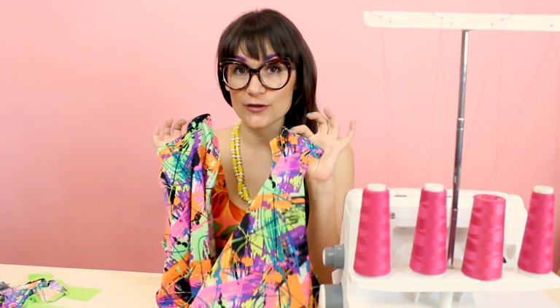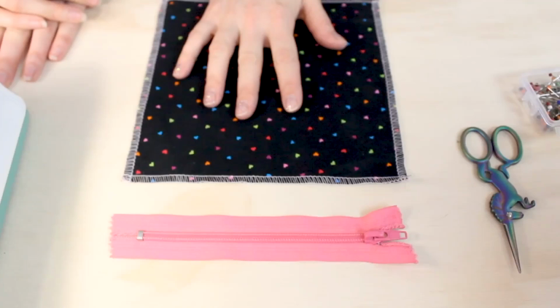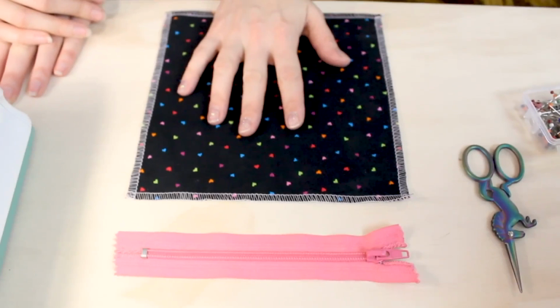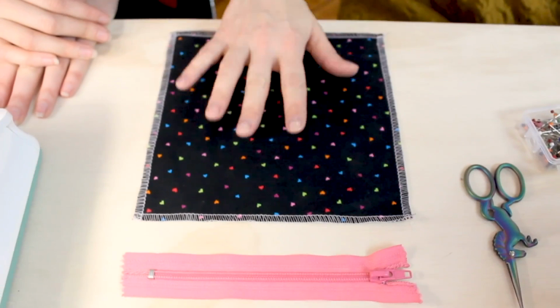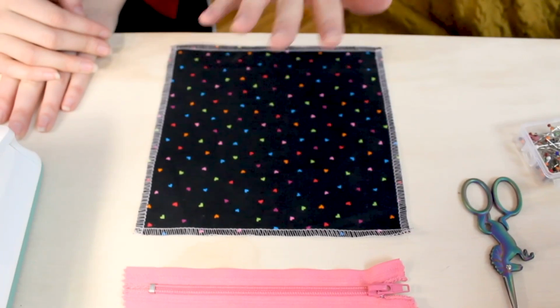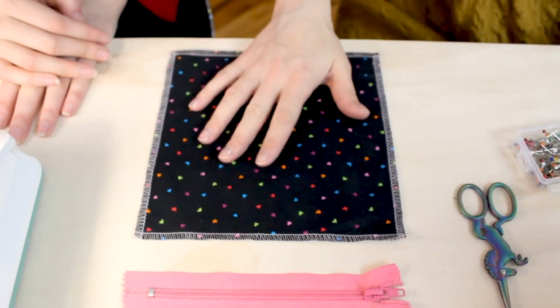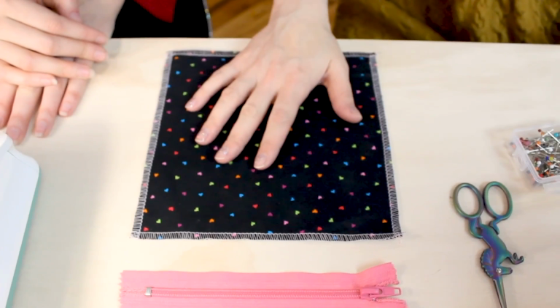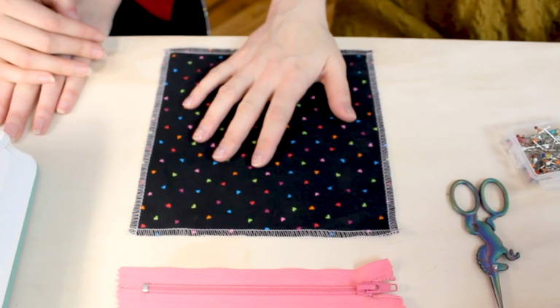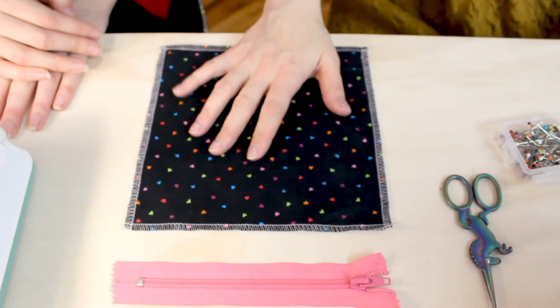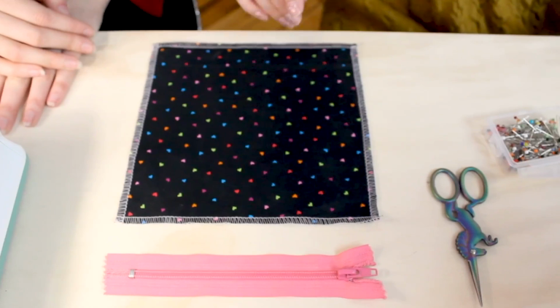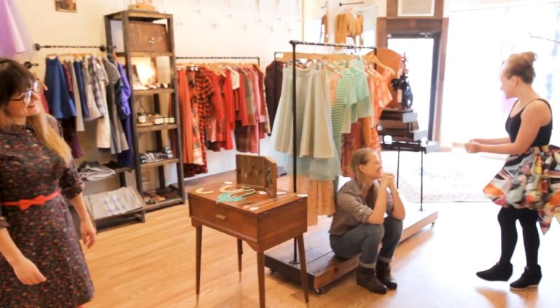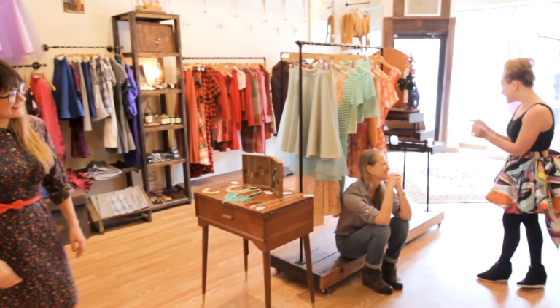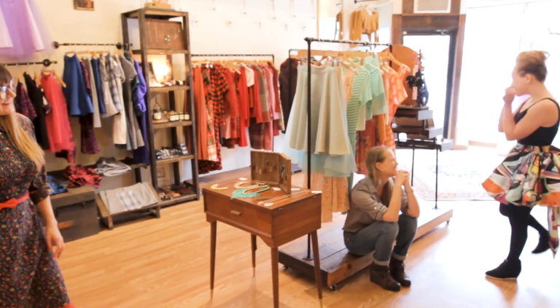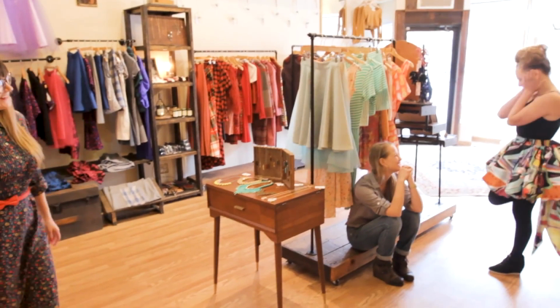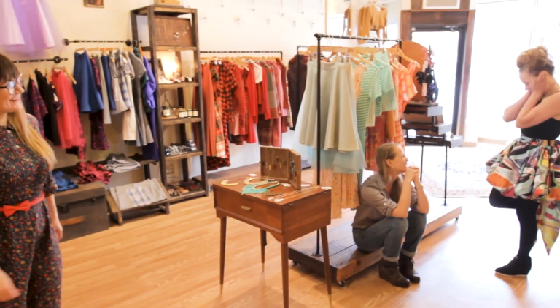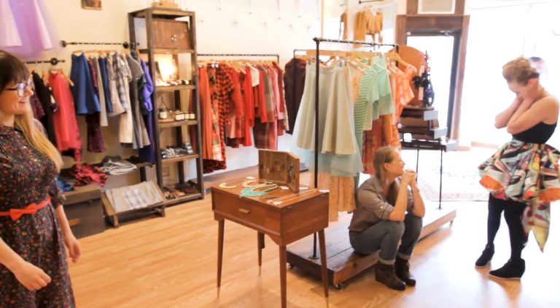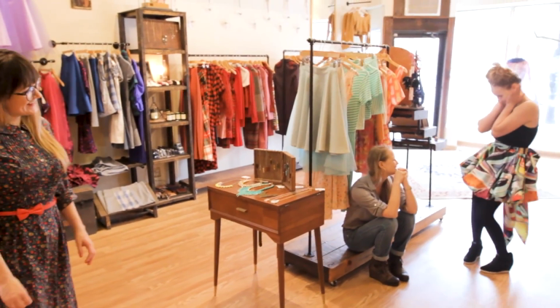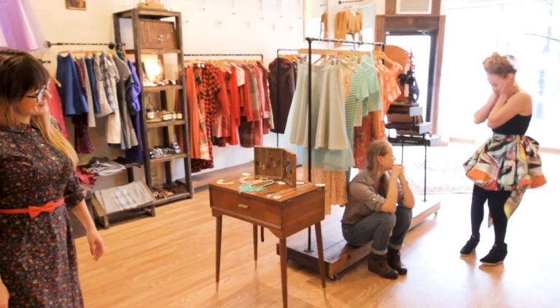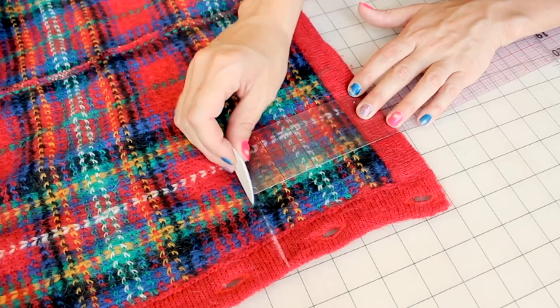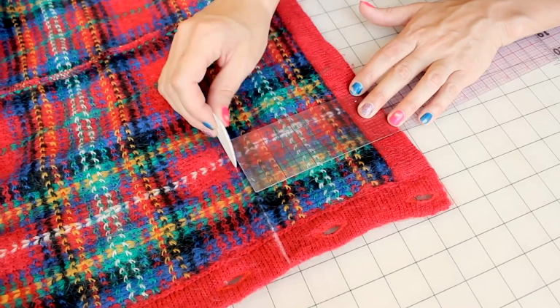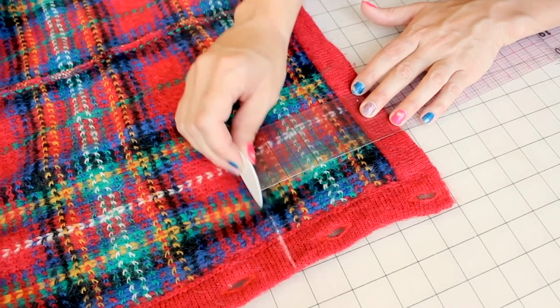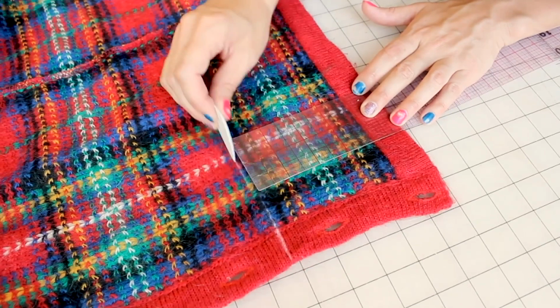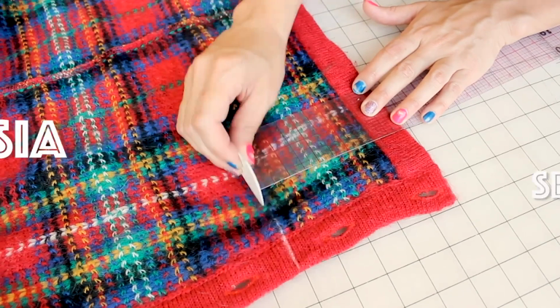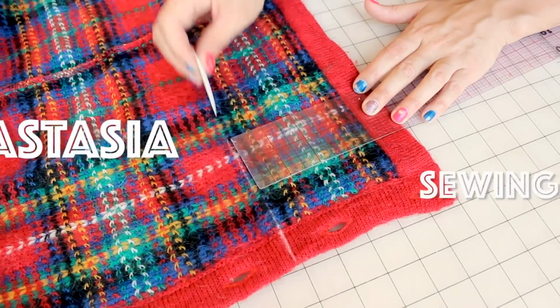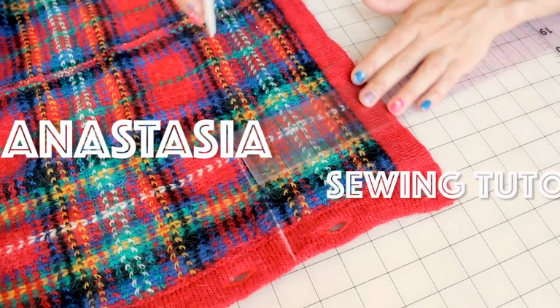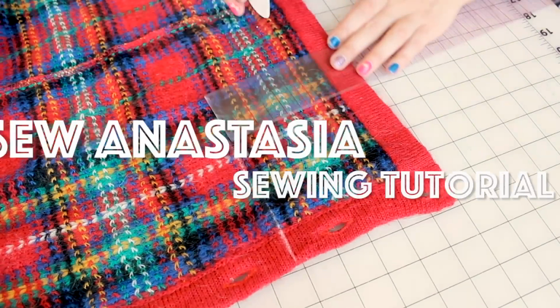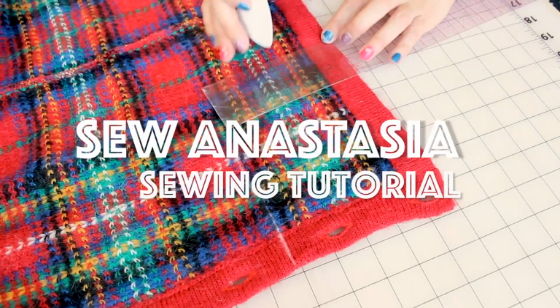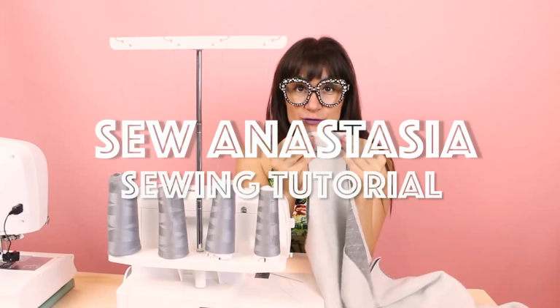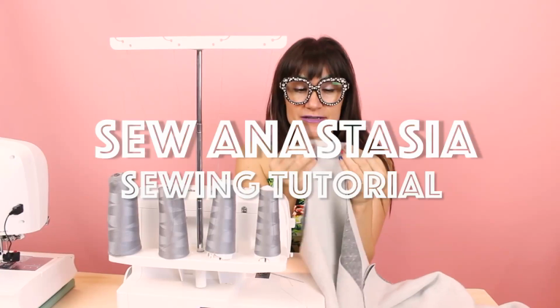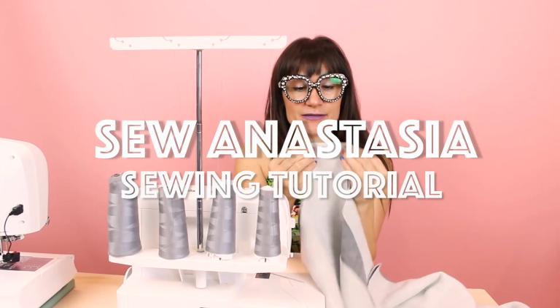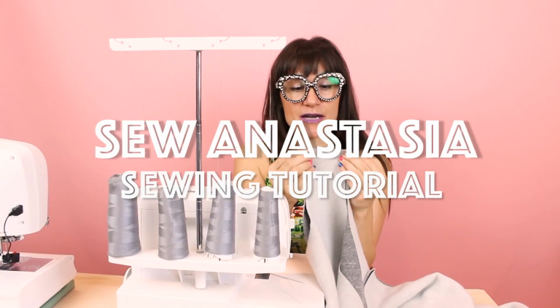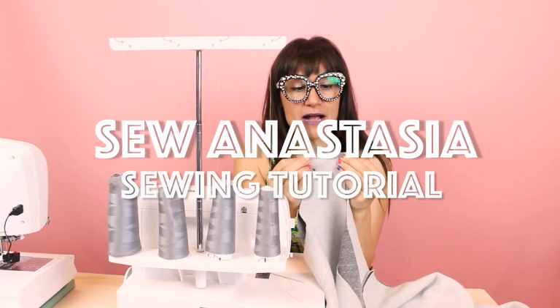I'm Anastasia Czatzka. I'm a fashion designer, pattern maker, and sewing educator, and I'm so happy you're here sewing along with me today.